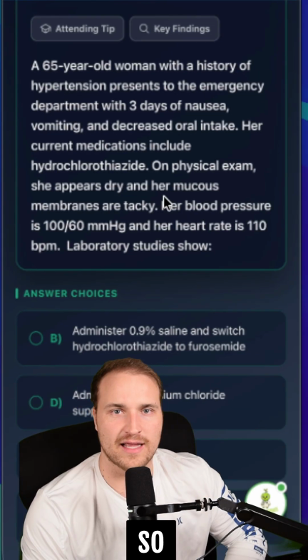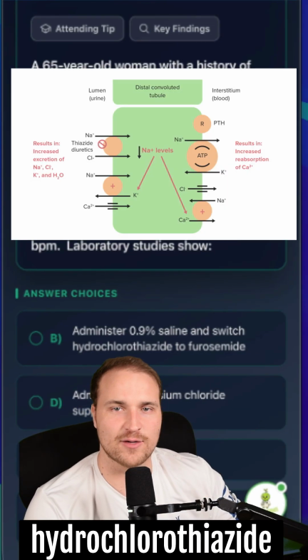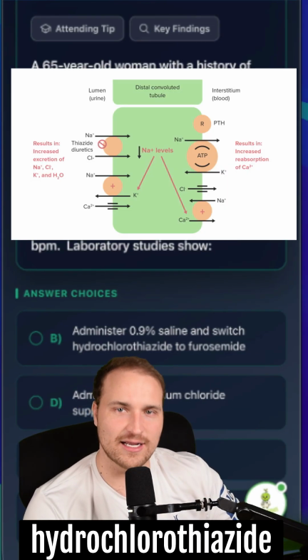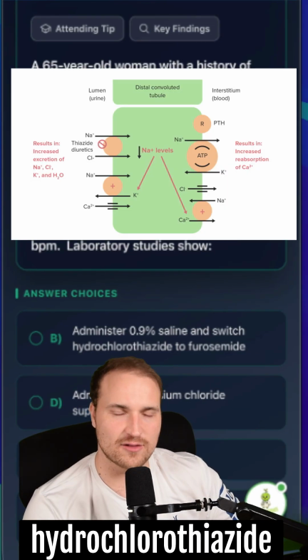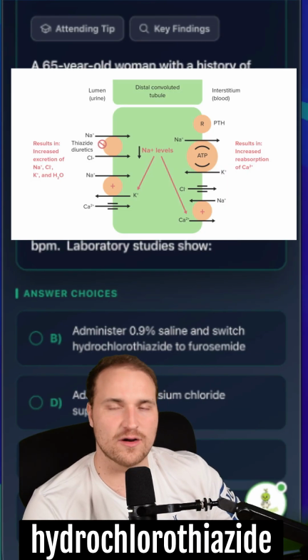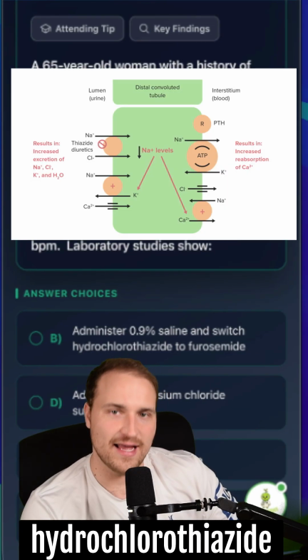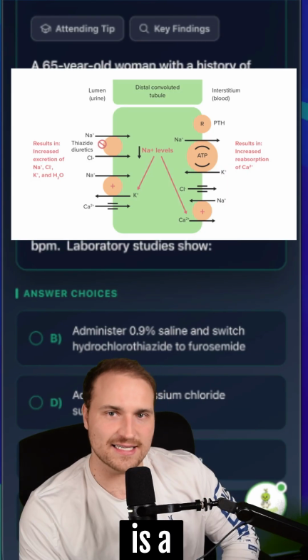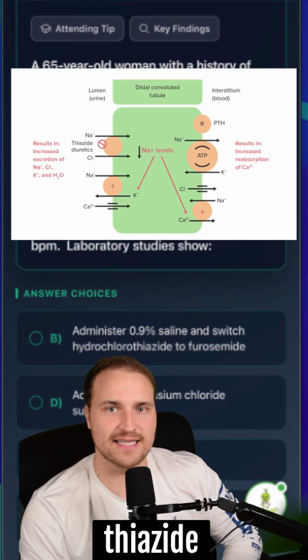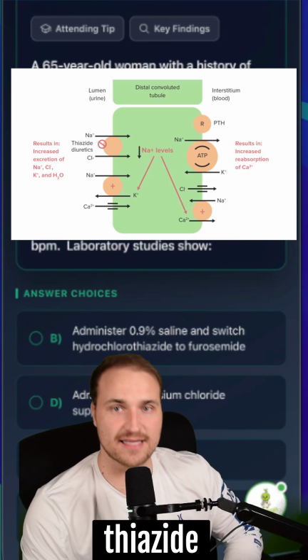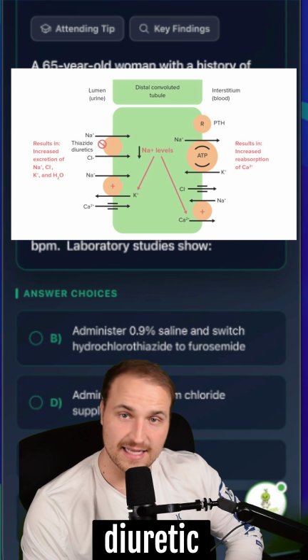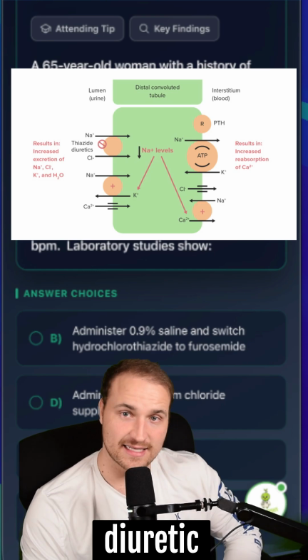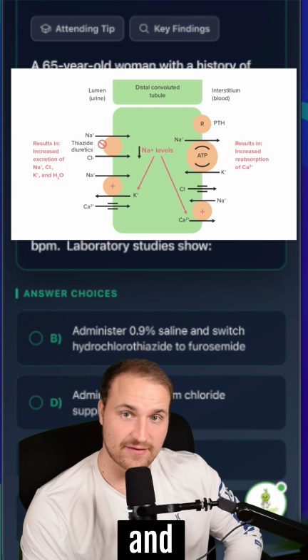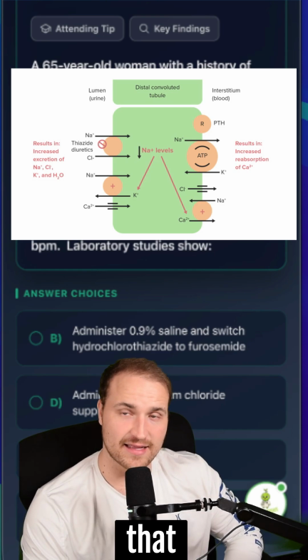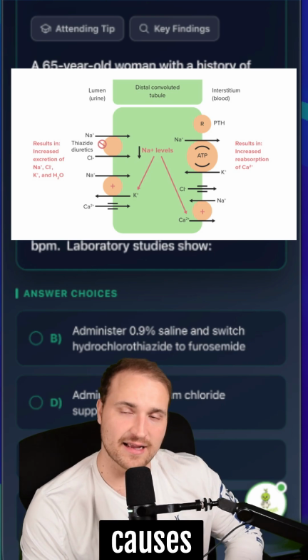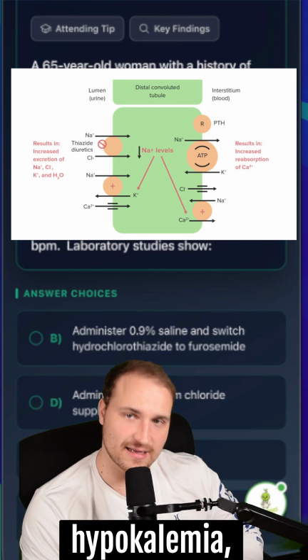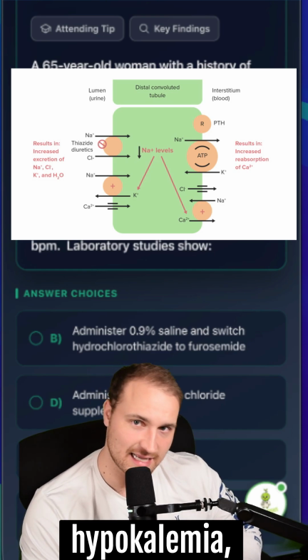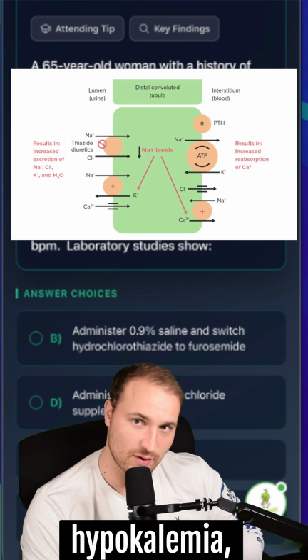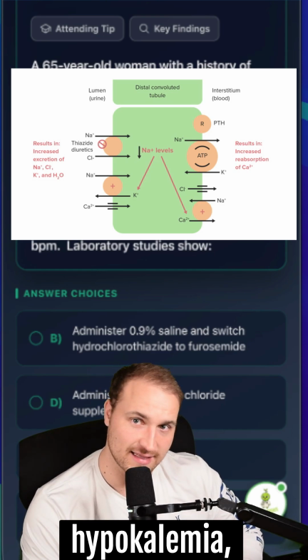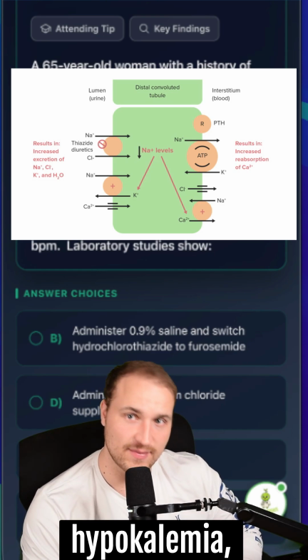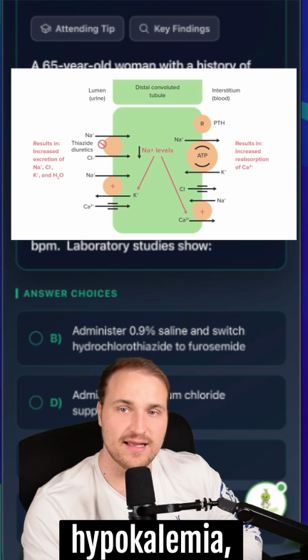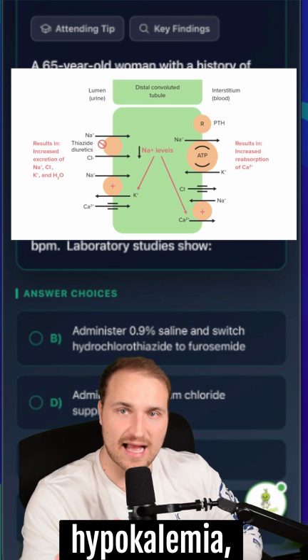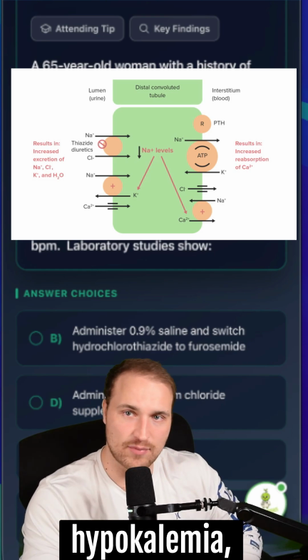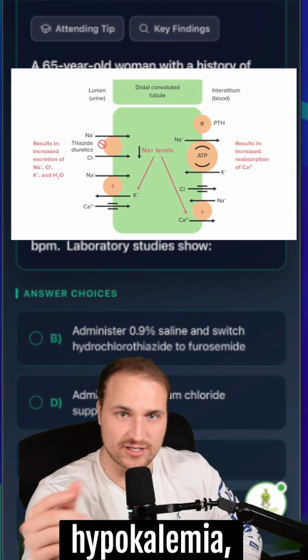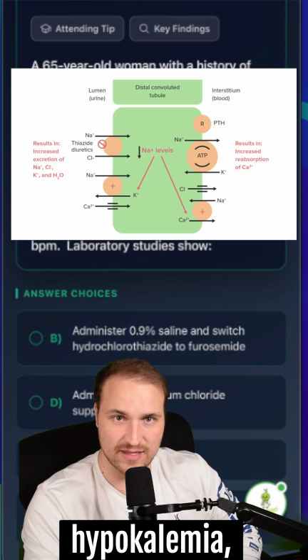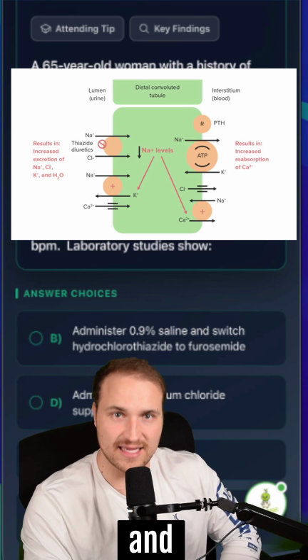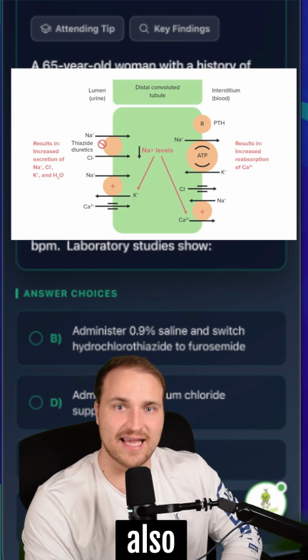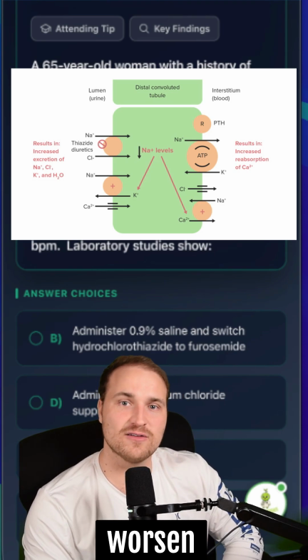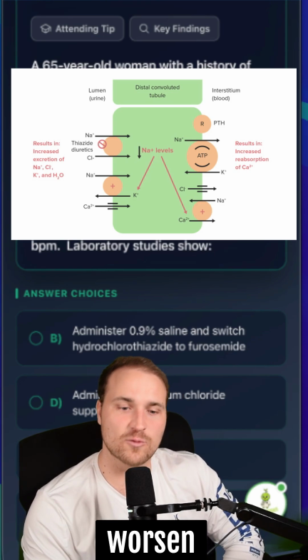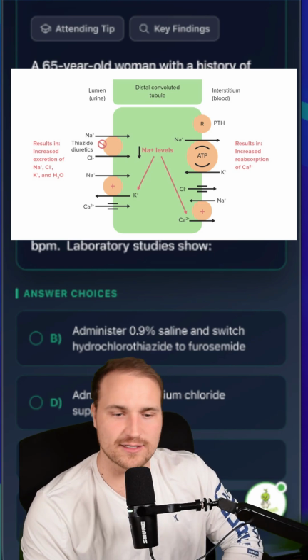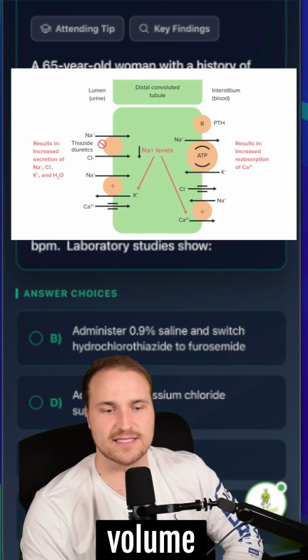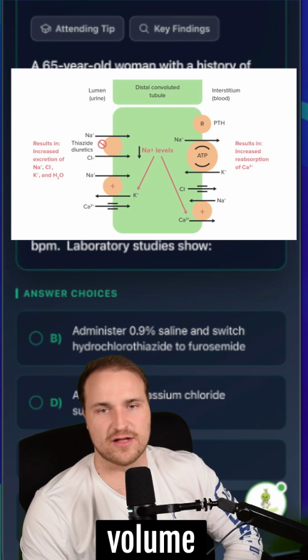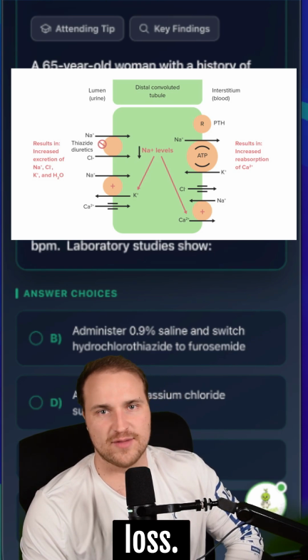Hydrochlorothiazide is a thiazide diuretic, and it causes hypokalemia and hyponatremia, while also worsening volume loss.